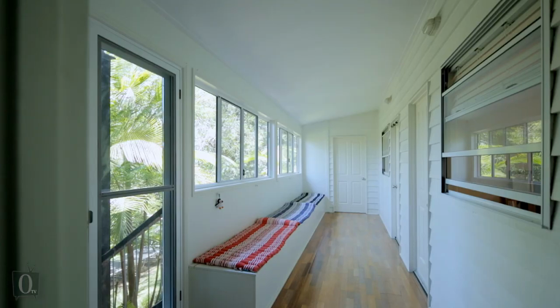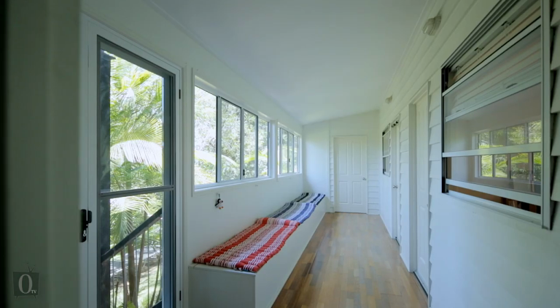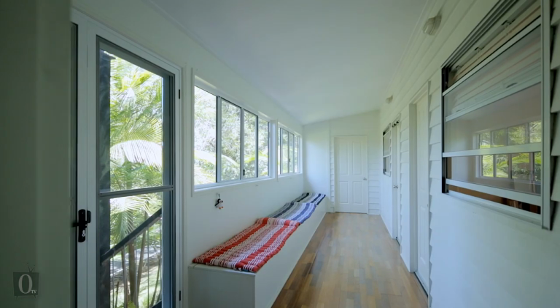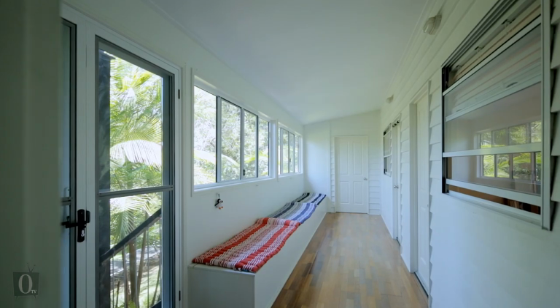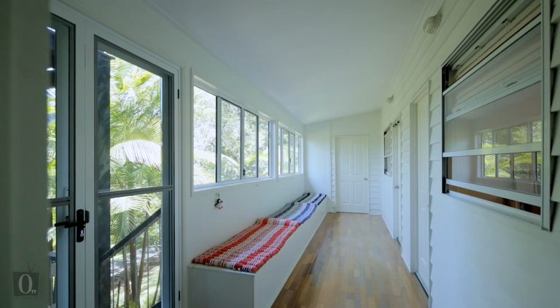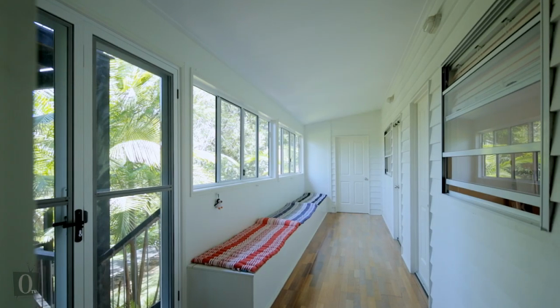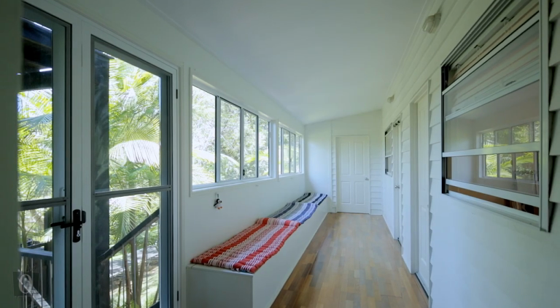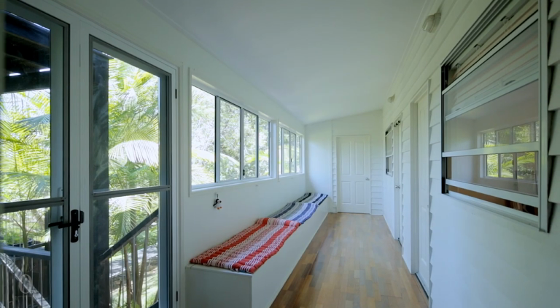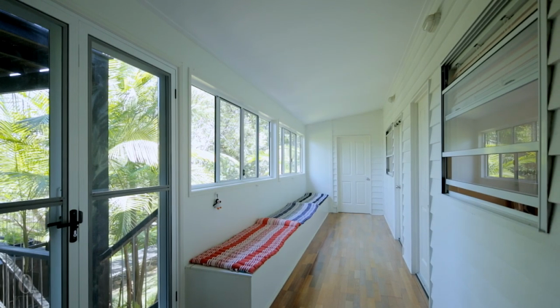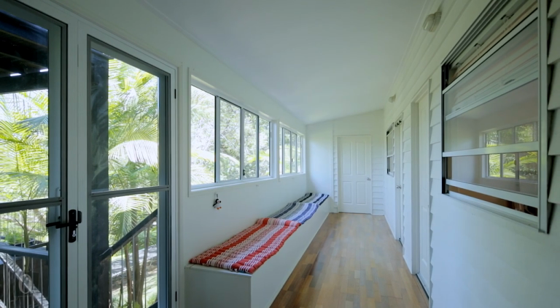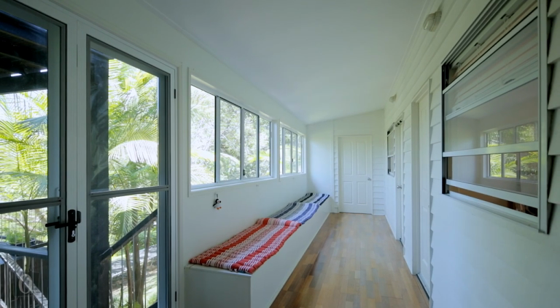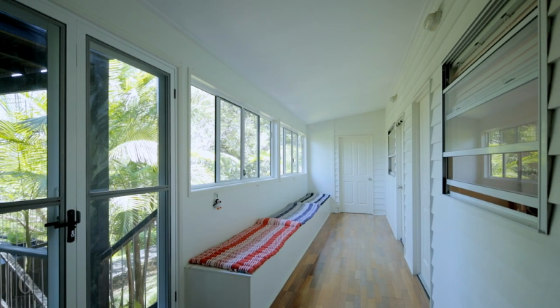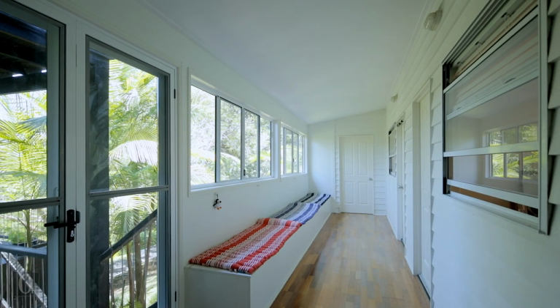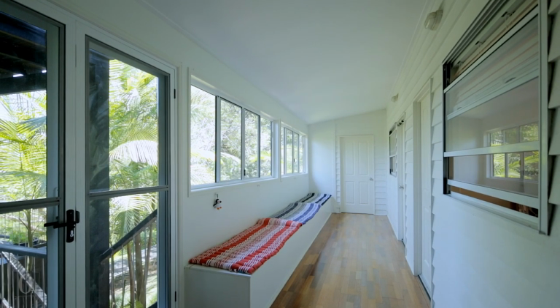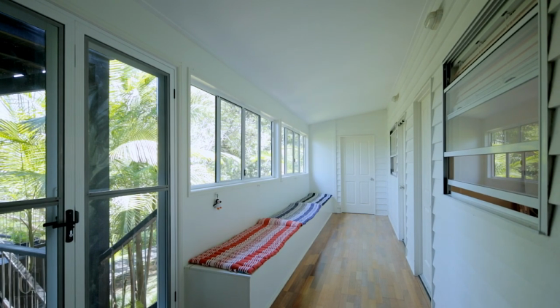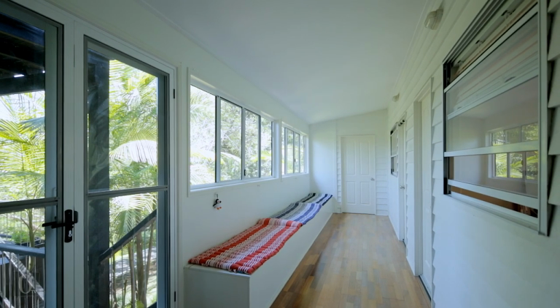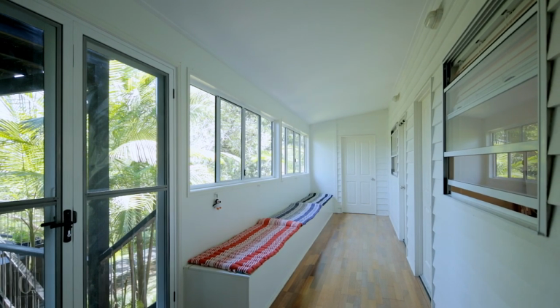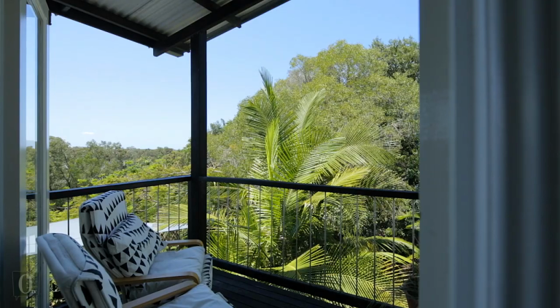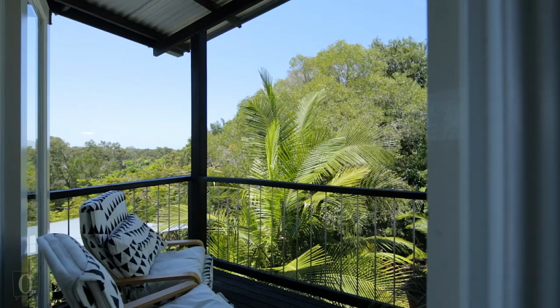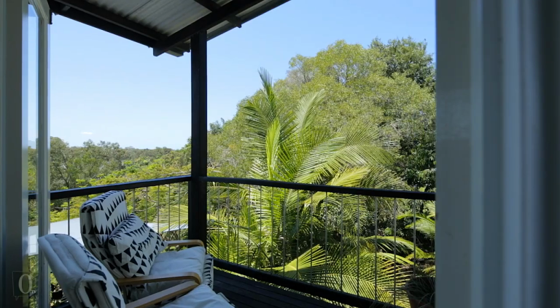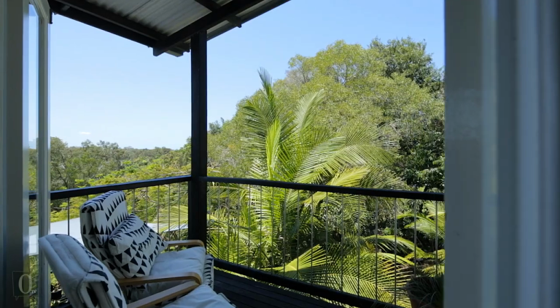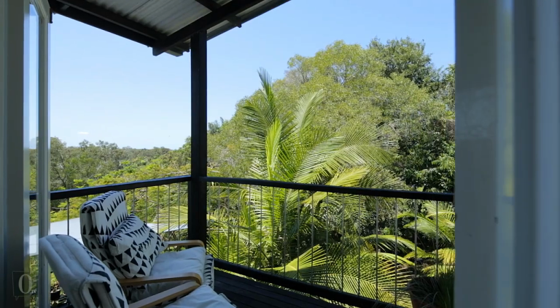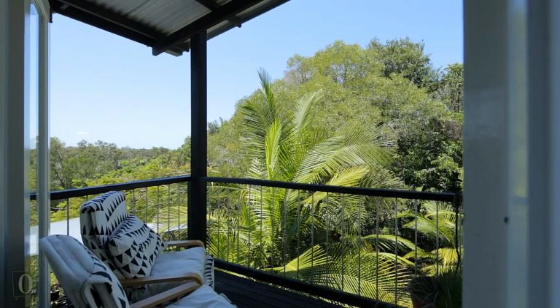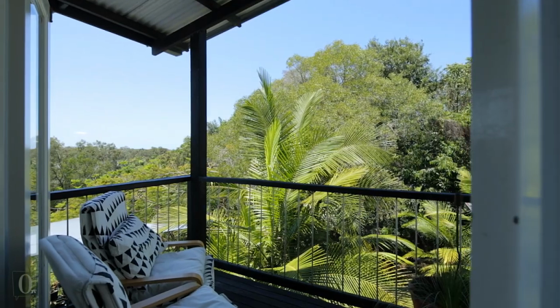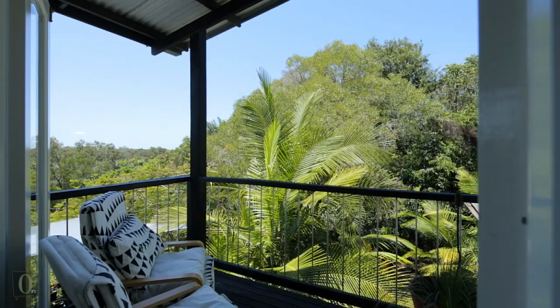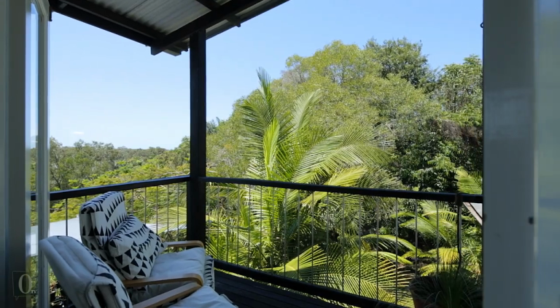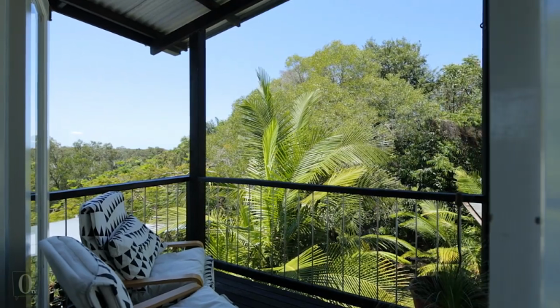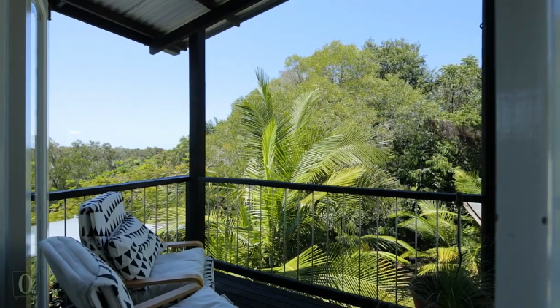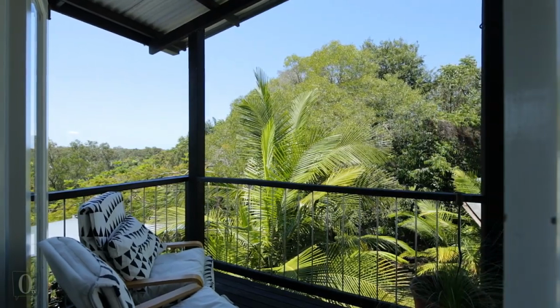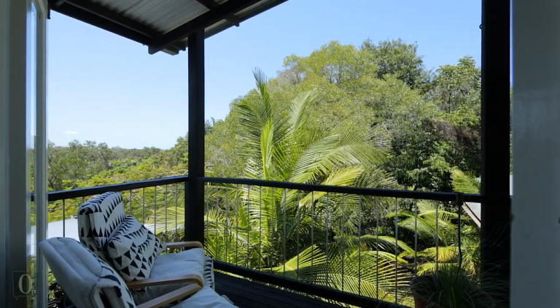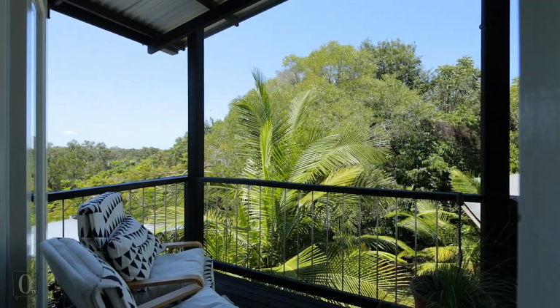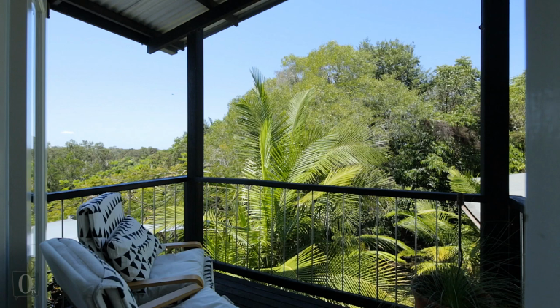The bedroom wing leads to the eastern side of the home with sunny balconies overlooking the greenery.